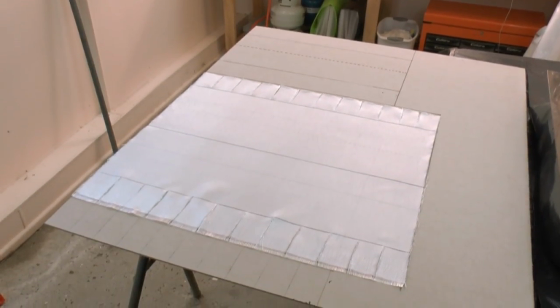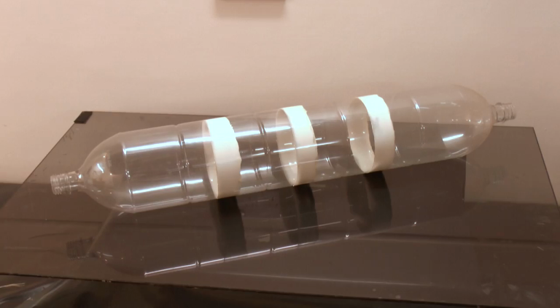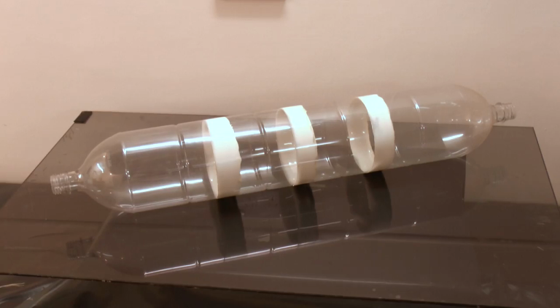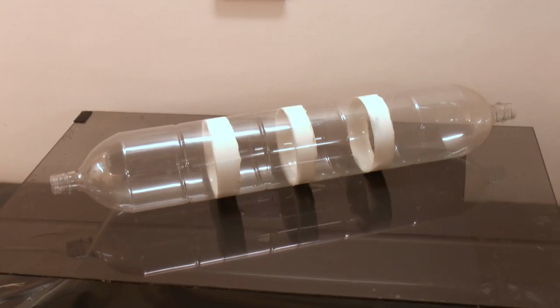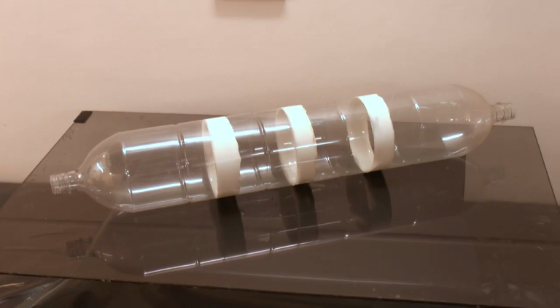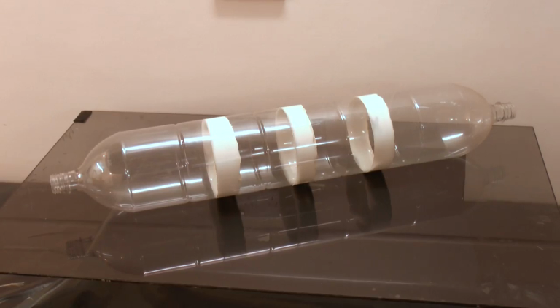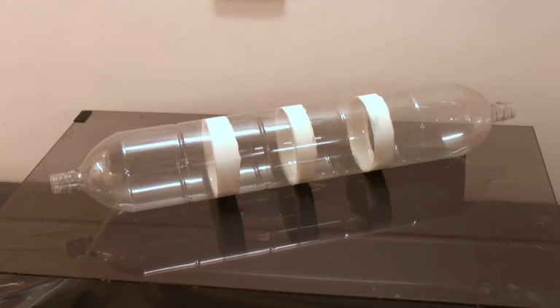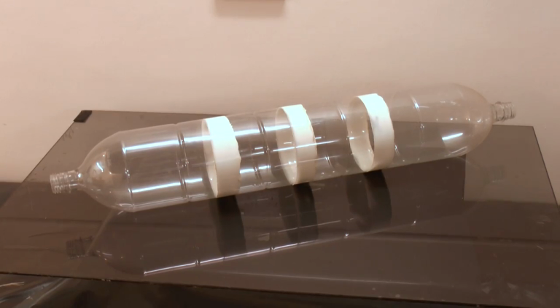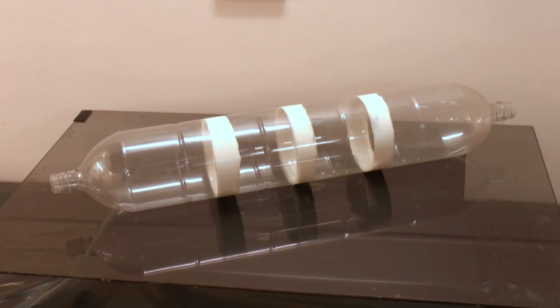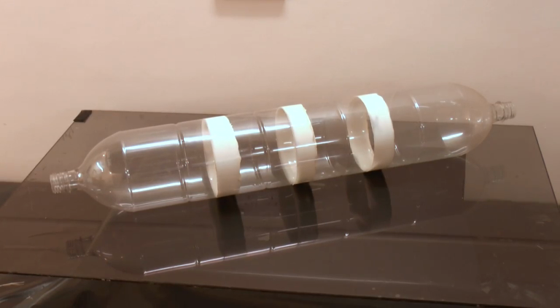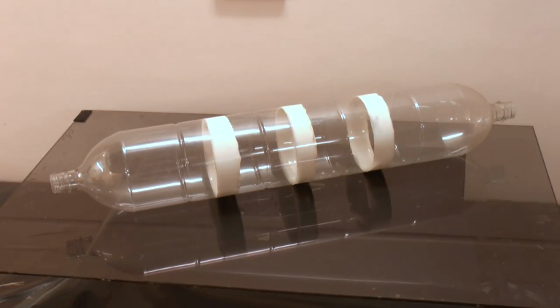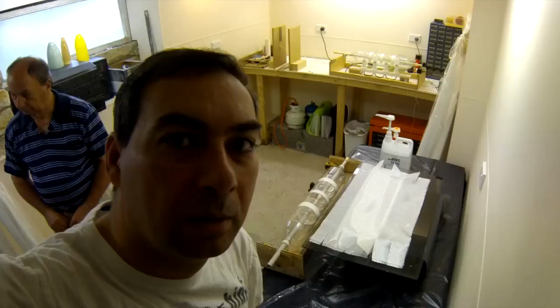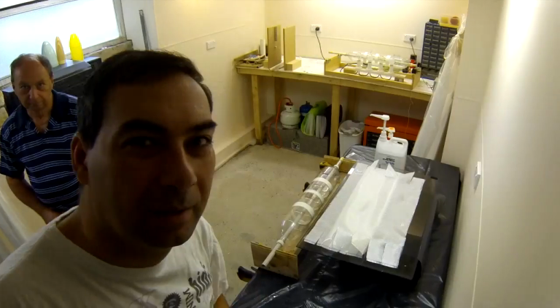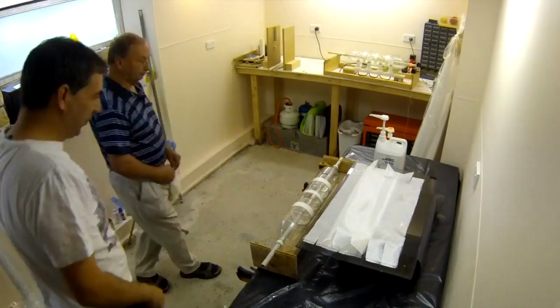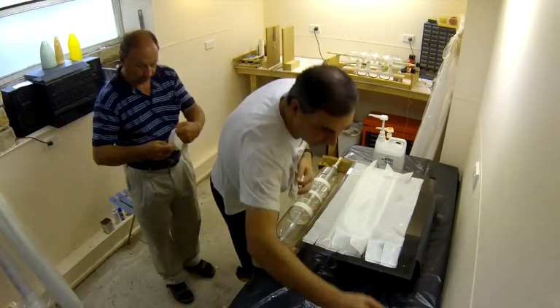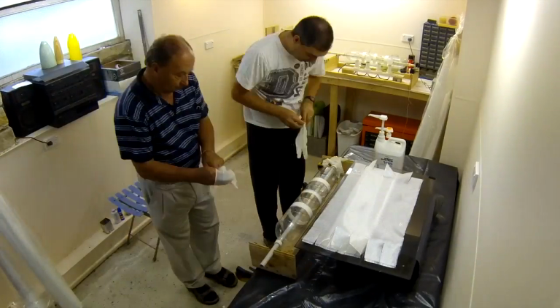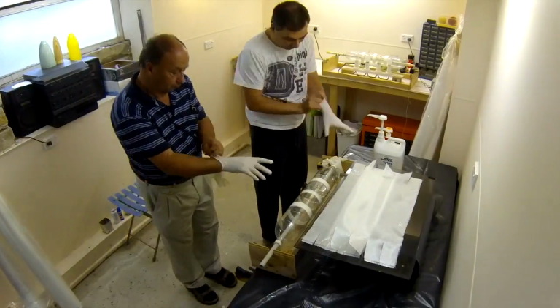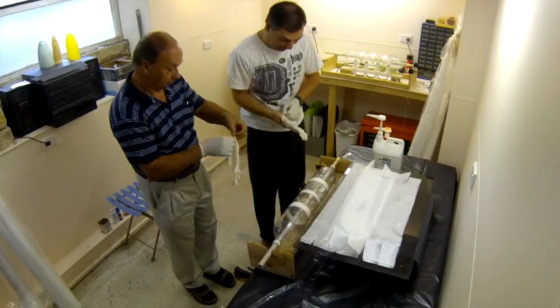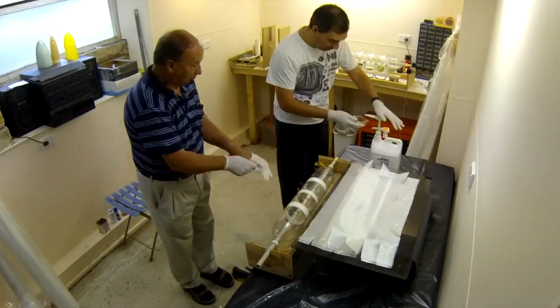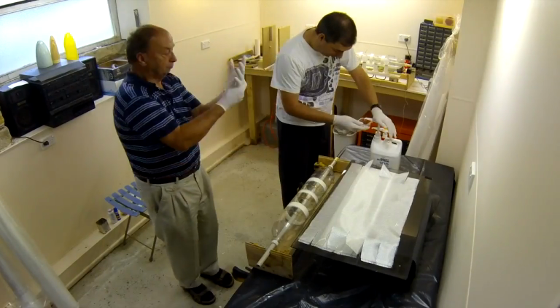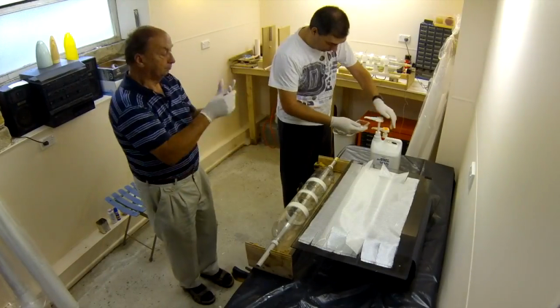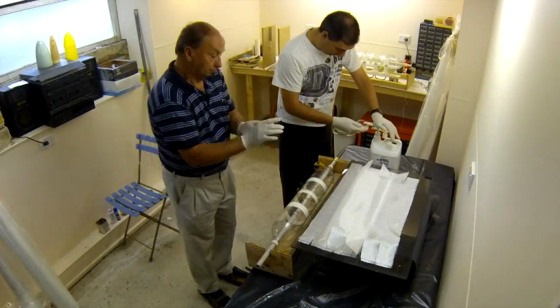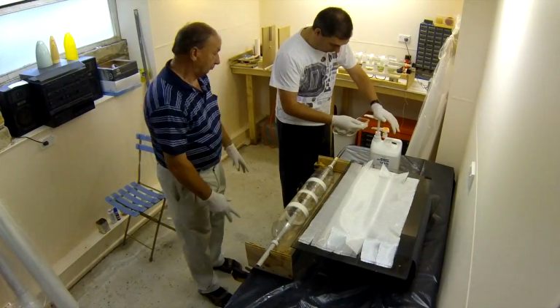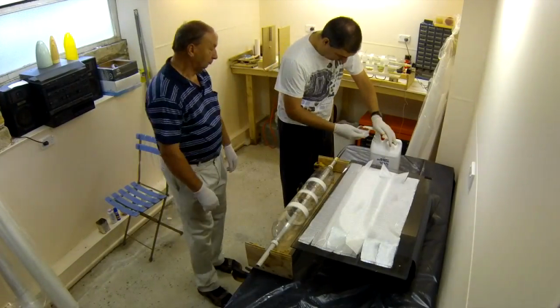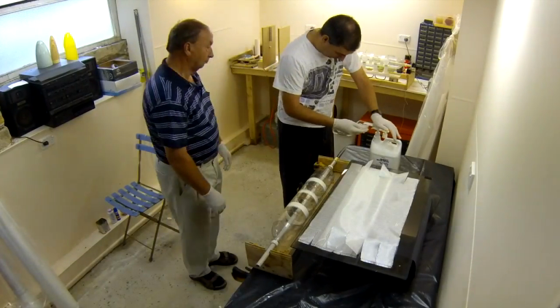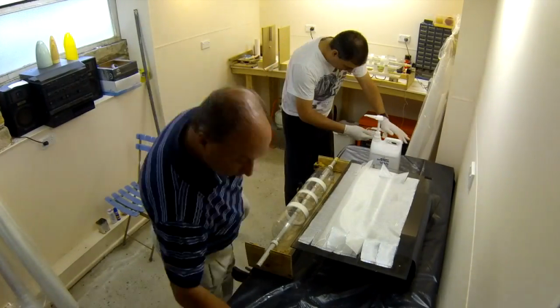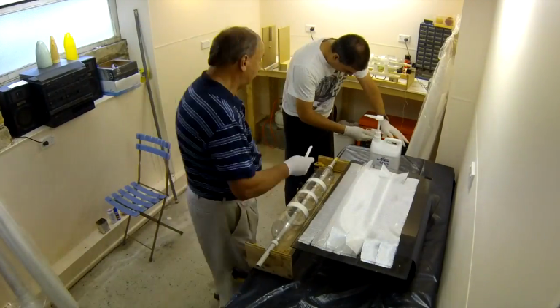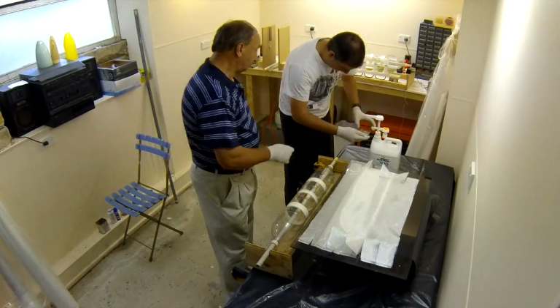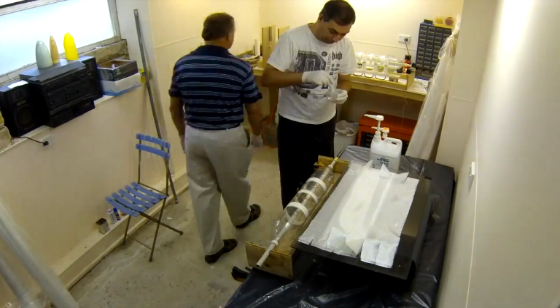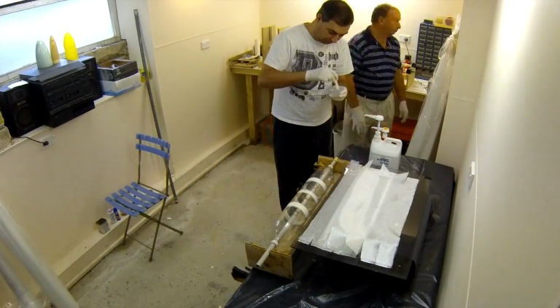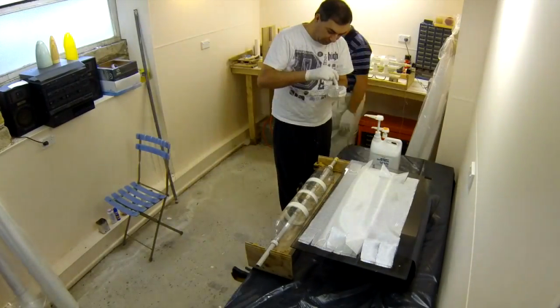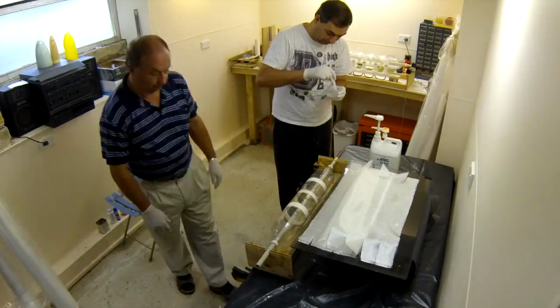The pressure chamber is a spliced quad made out of 2-litre bottles. We use West Systems Epoxy.